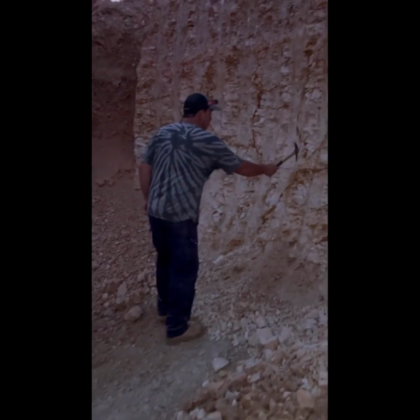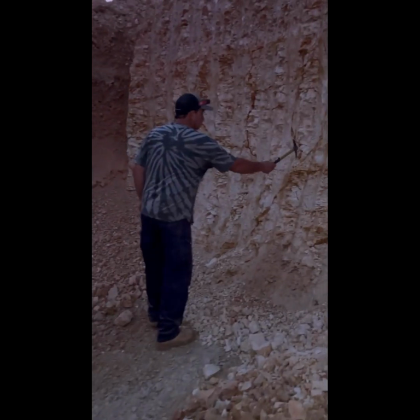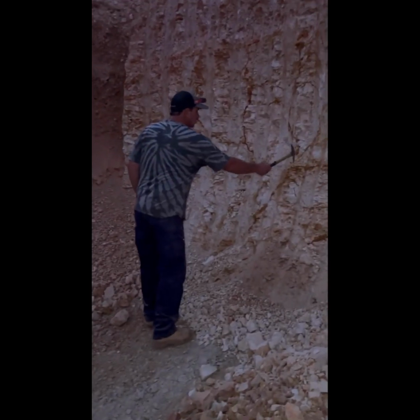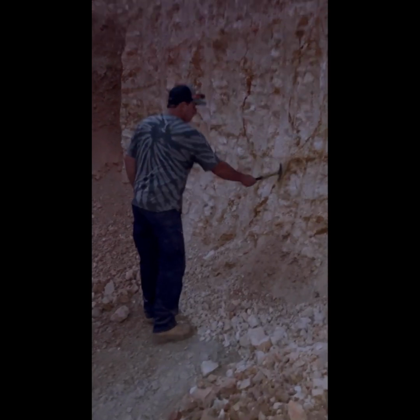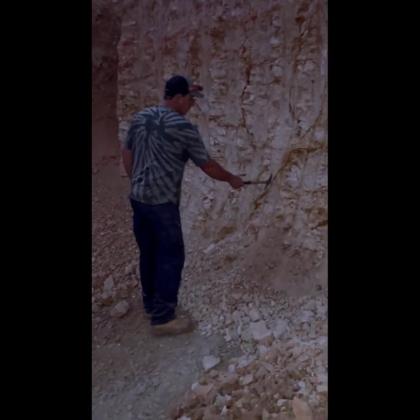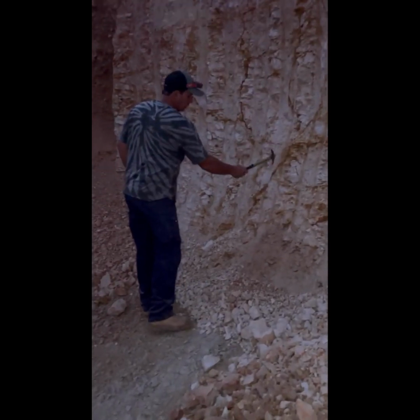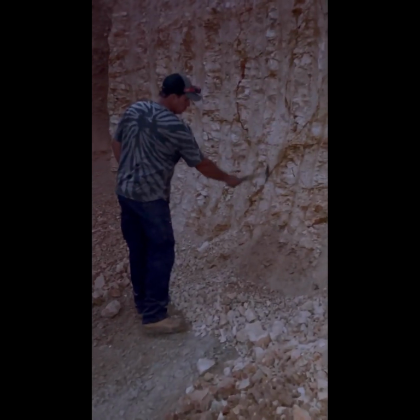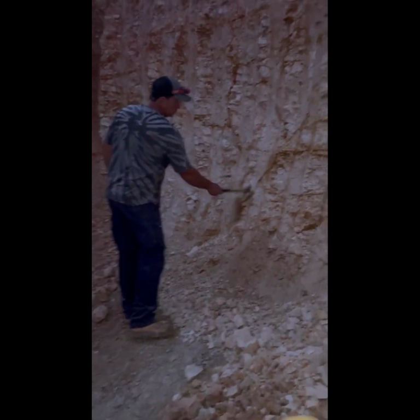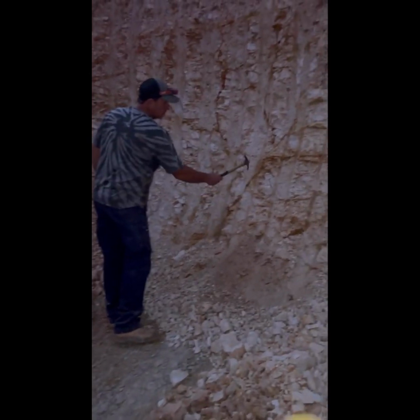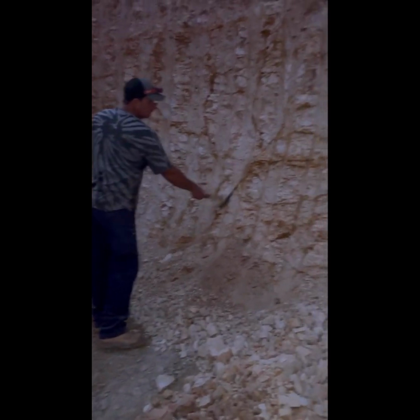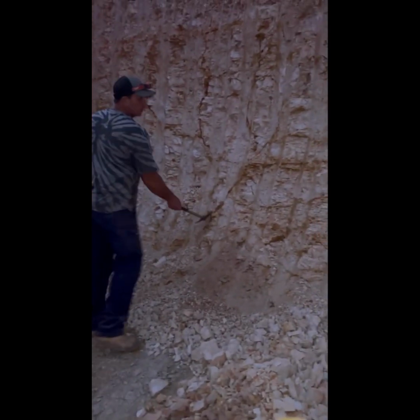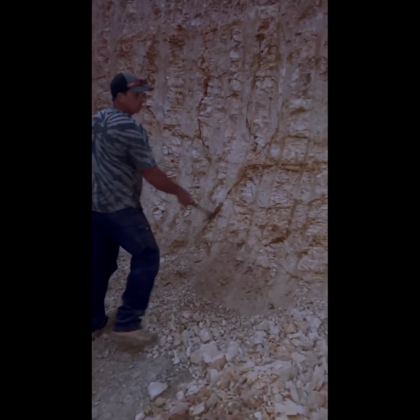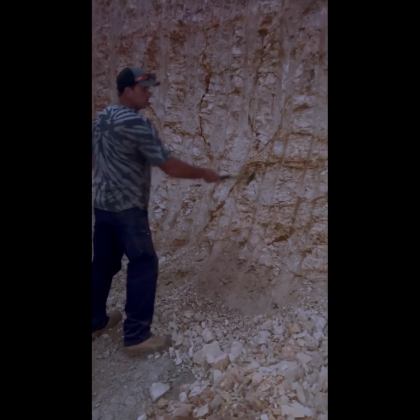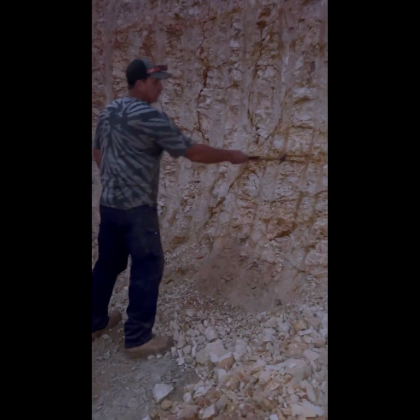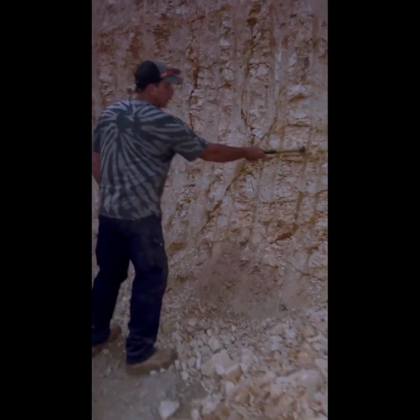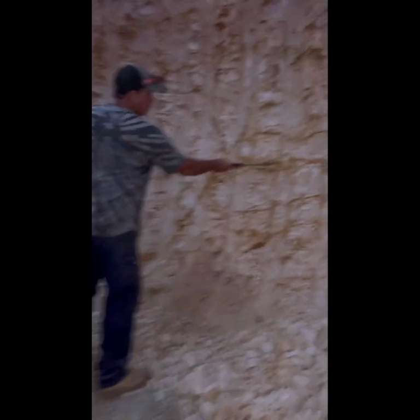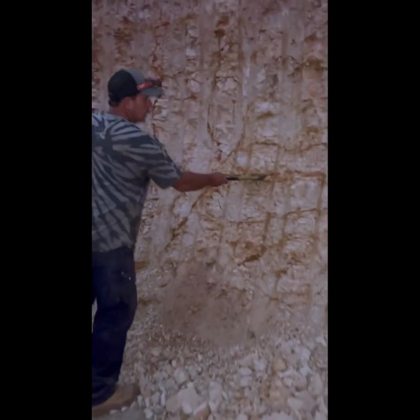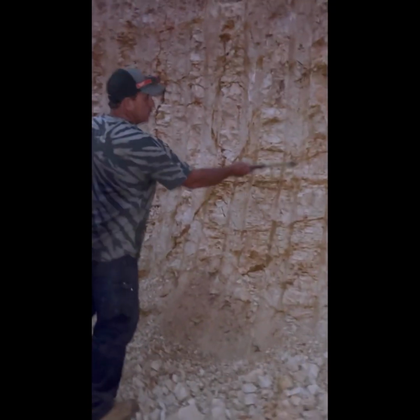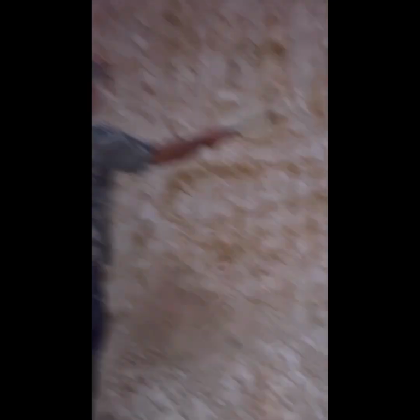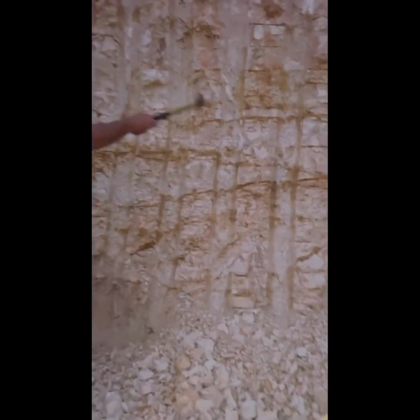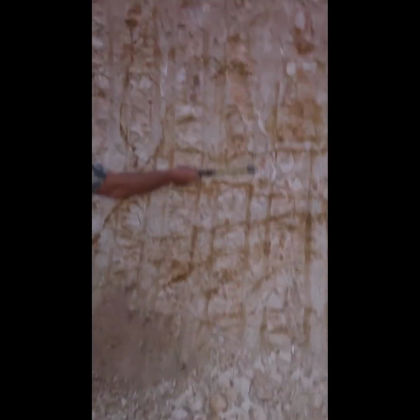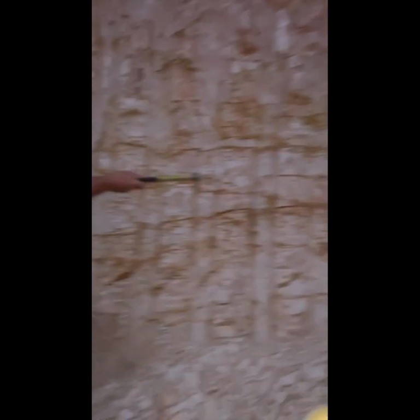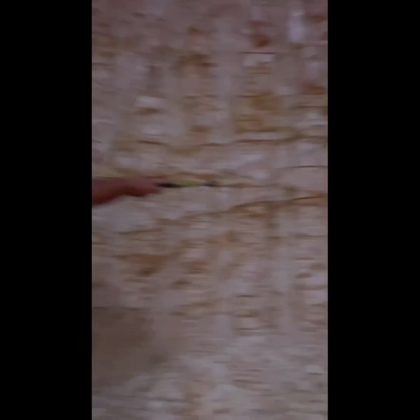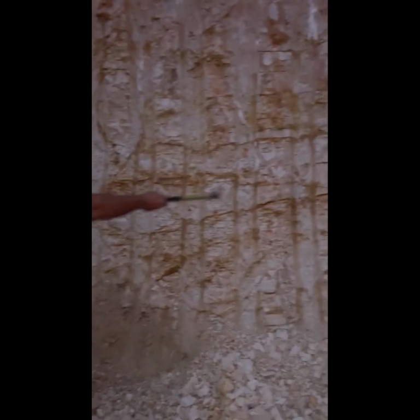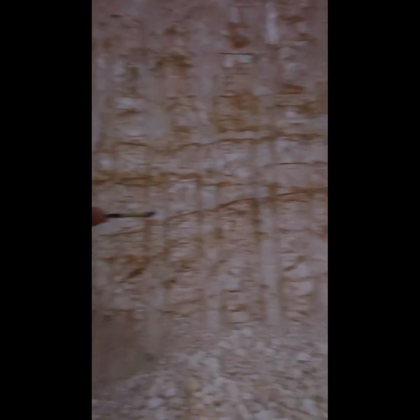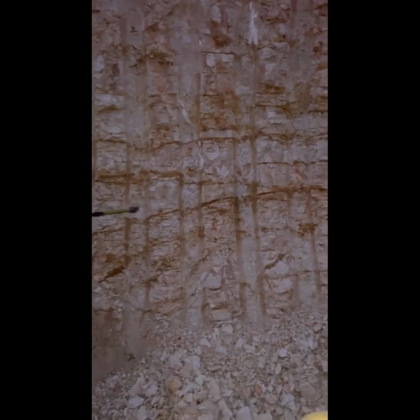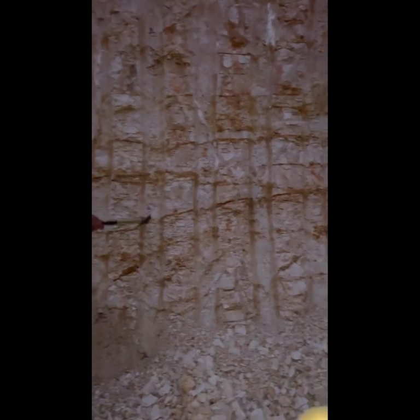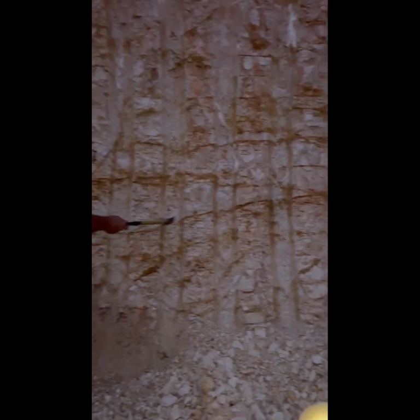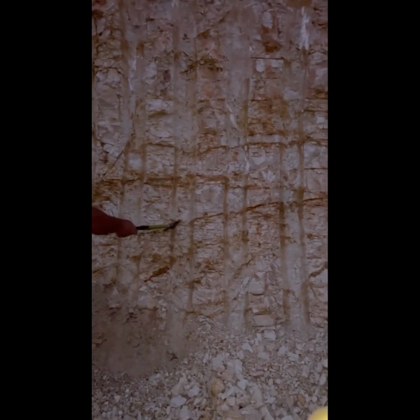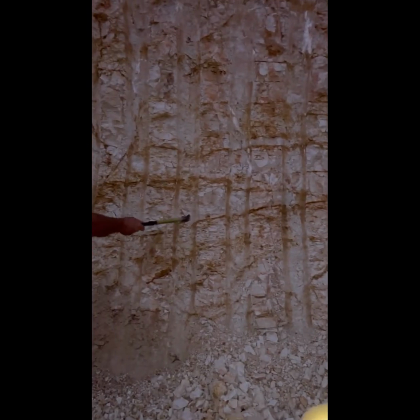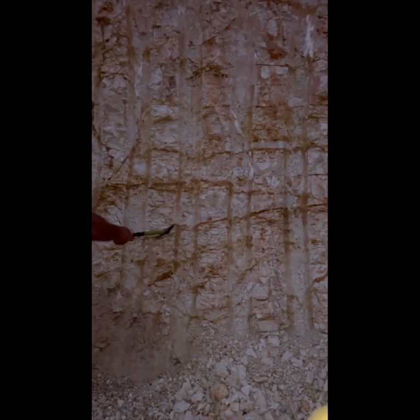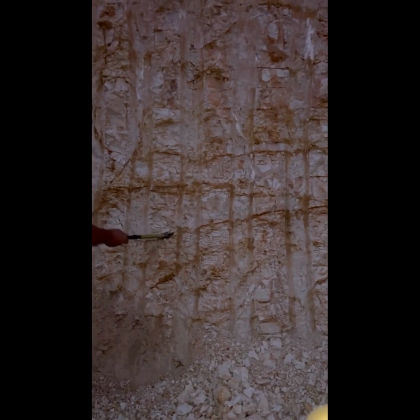This mark here is really interesting — these marks here. That's what we've been following, some pot.